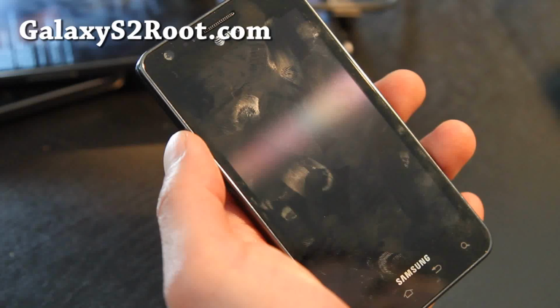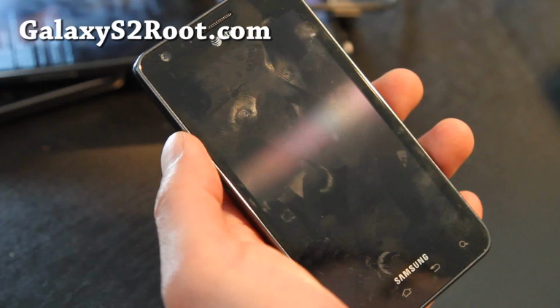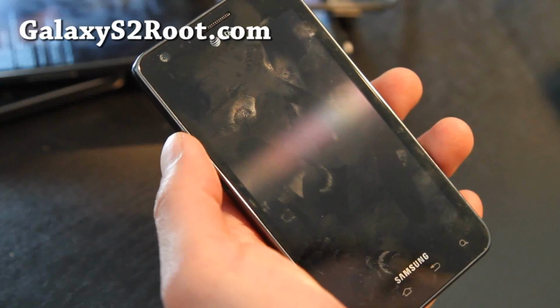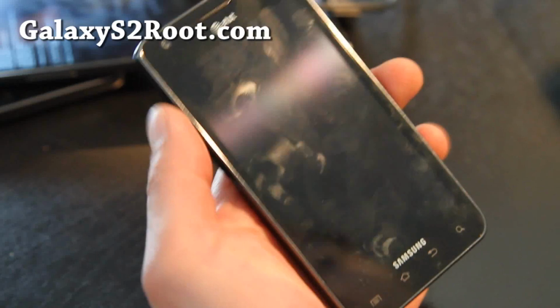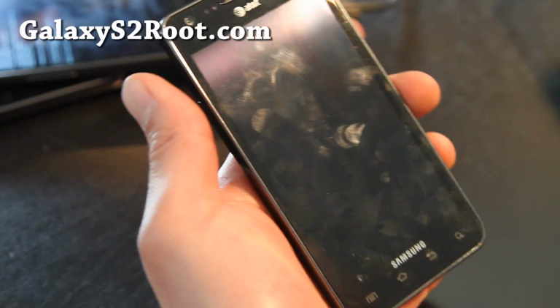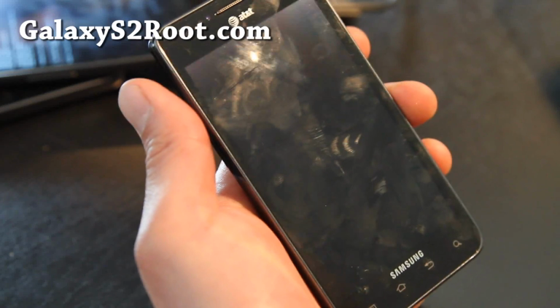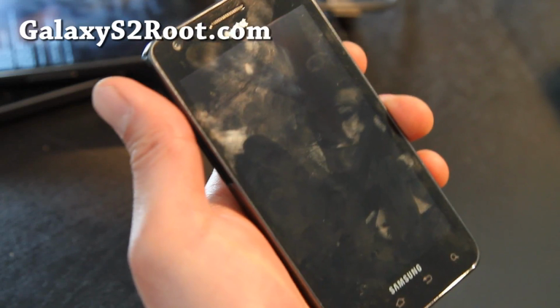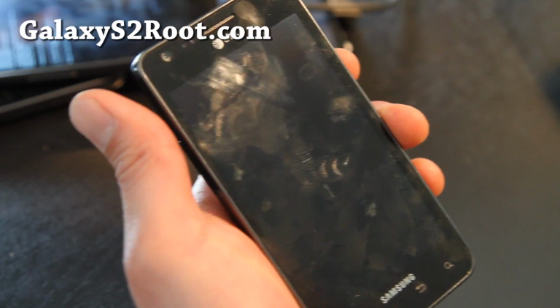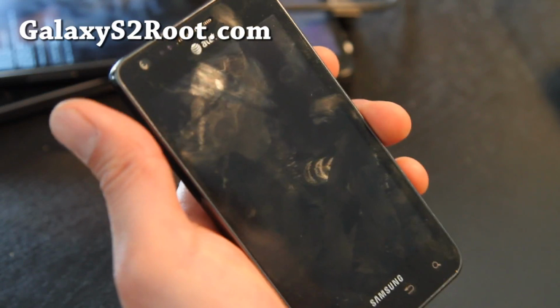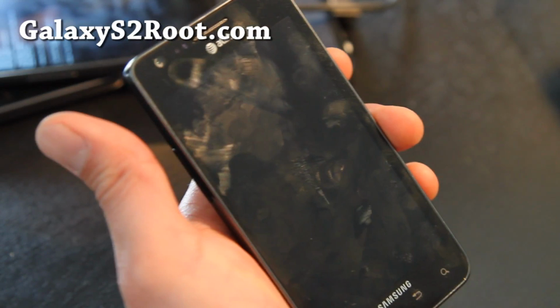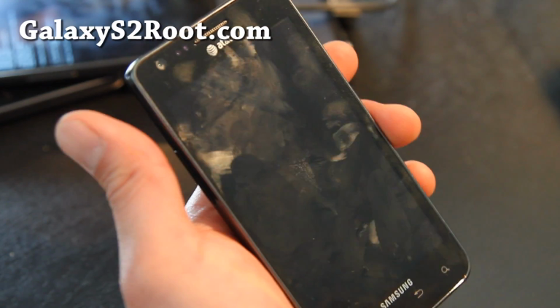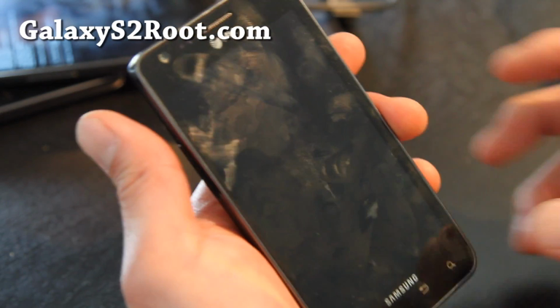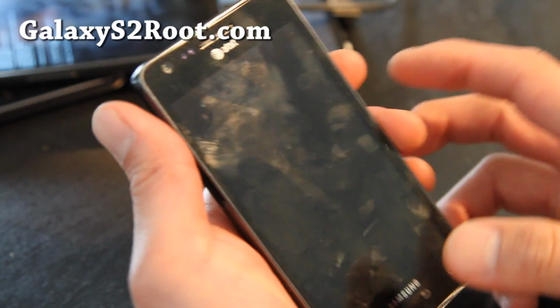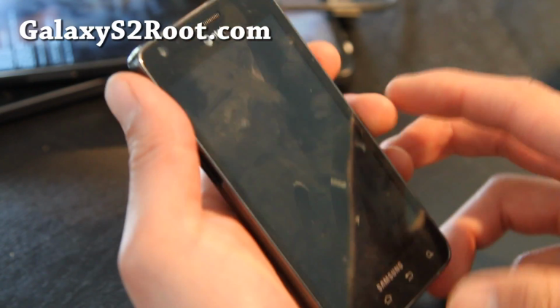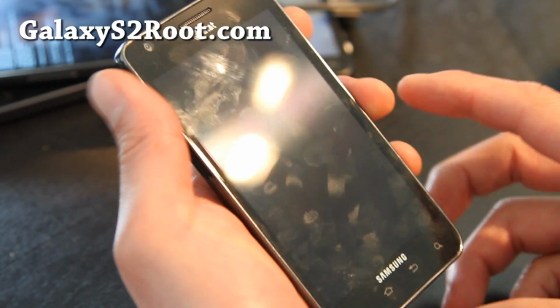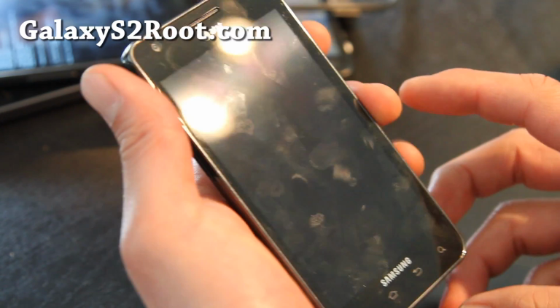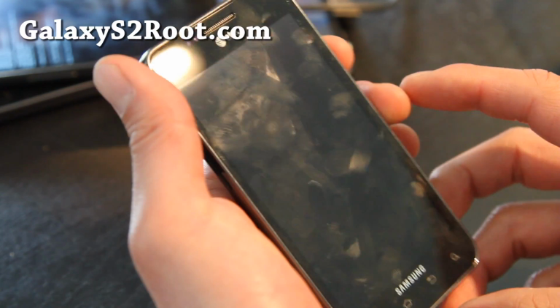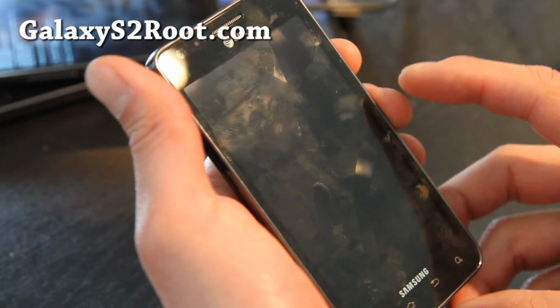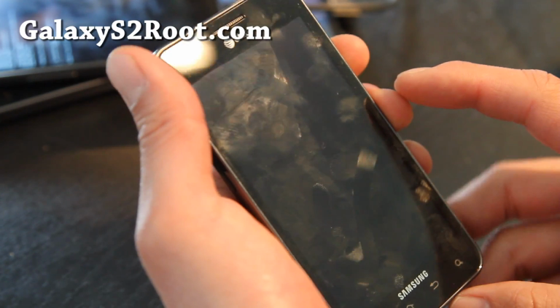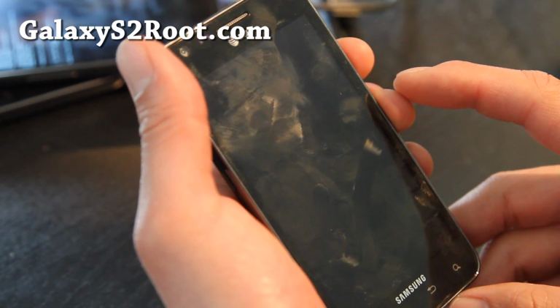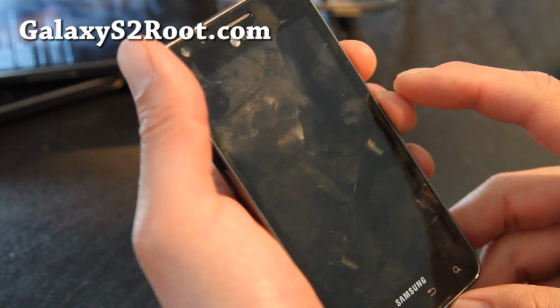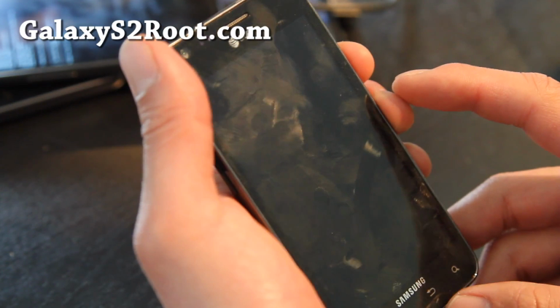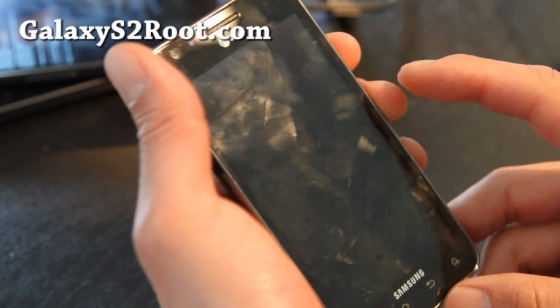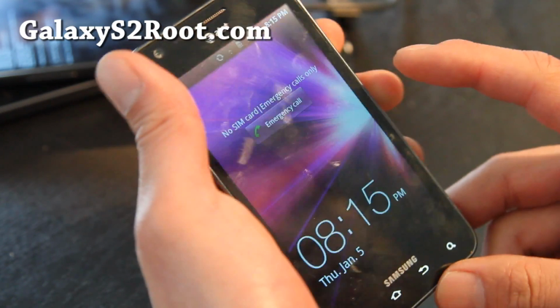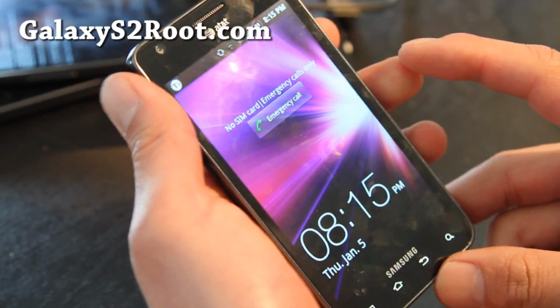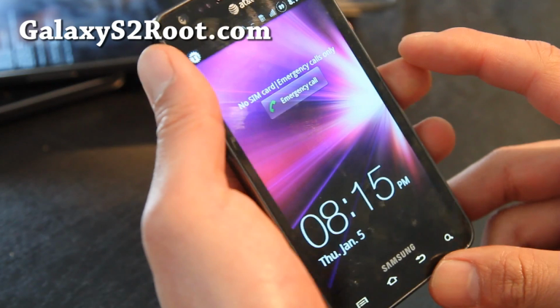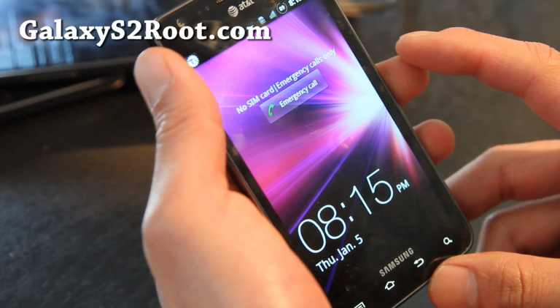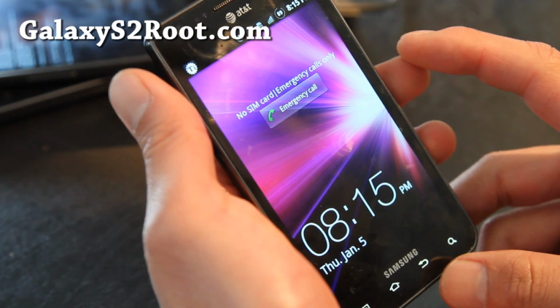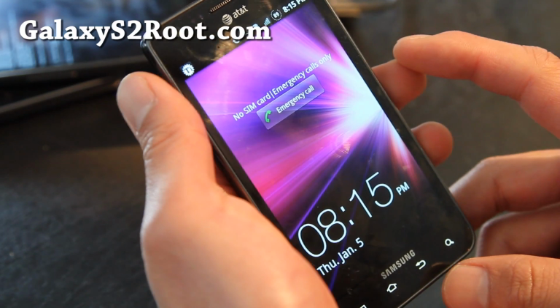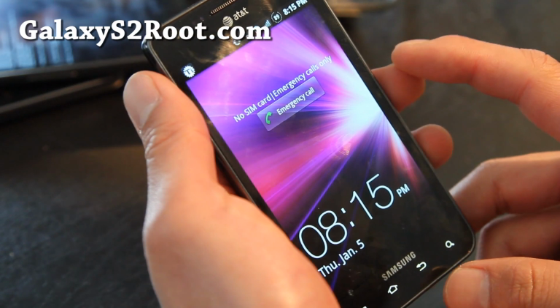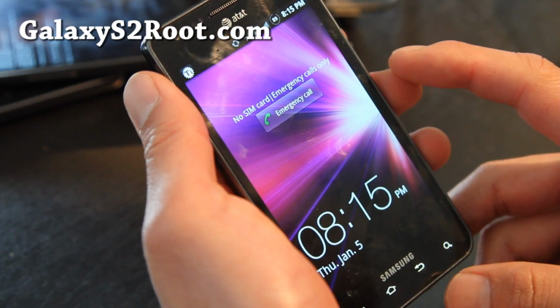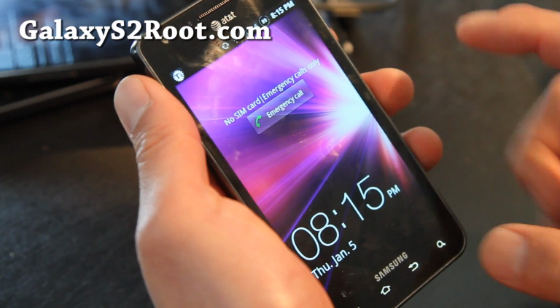Hi all folks, this is Max from GalaxyS2root.com. We're on the Android ROM Marathon.